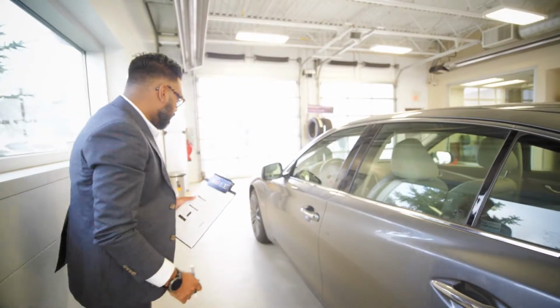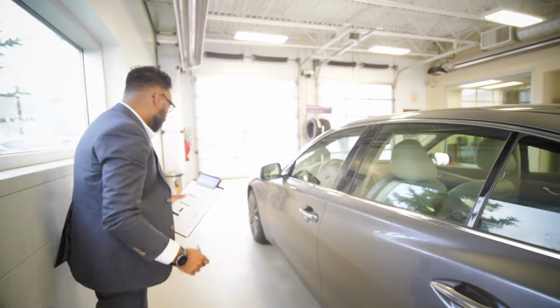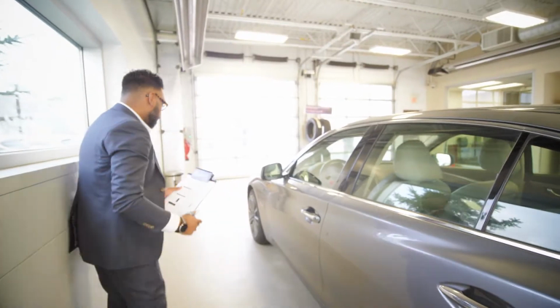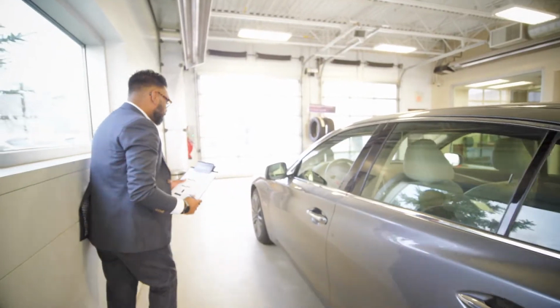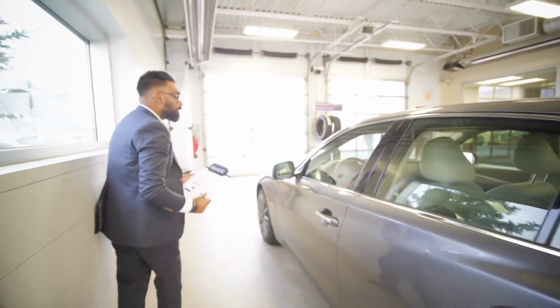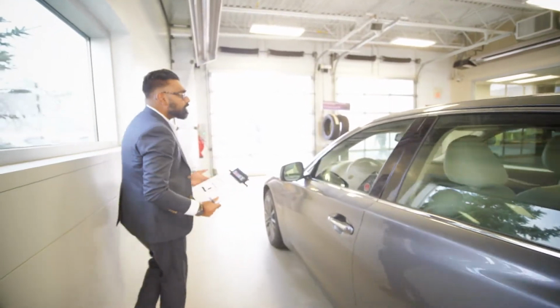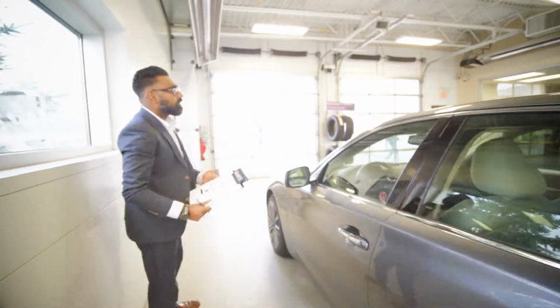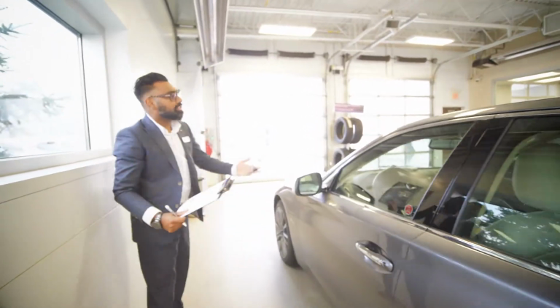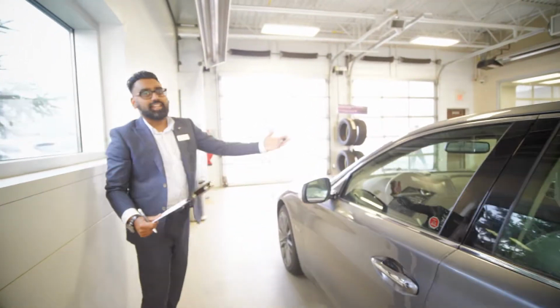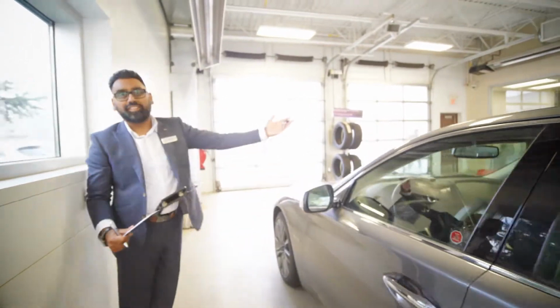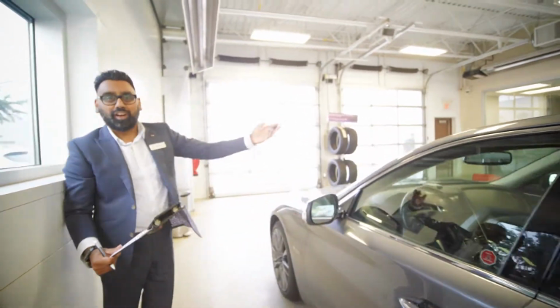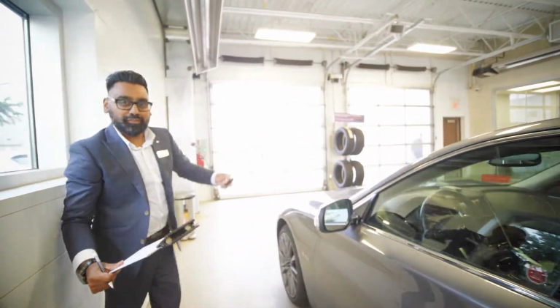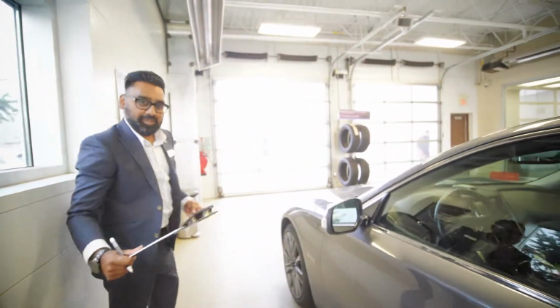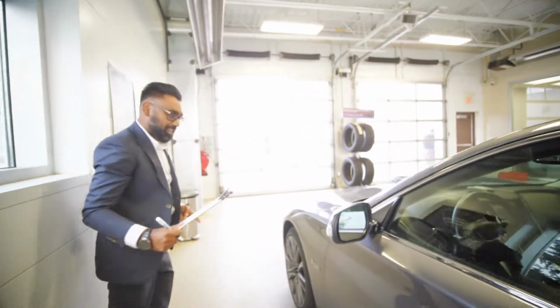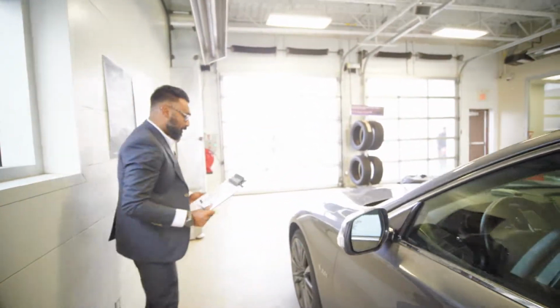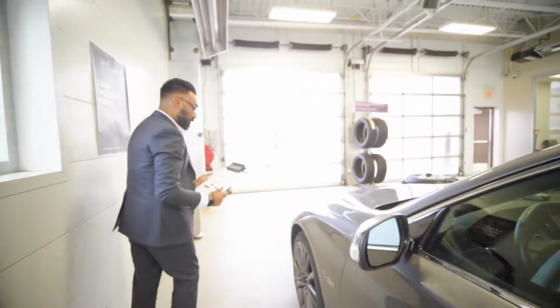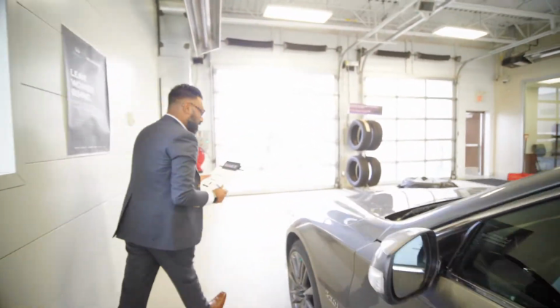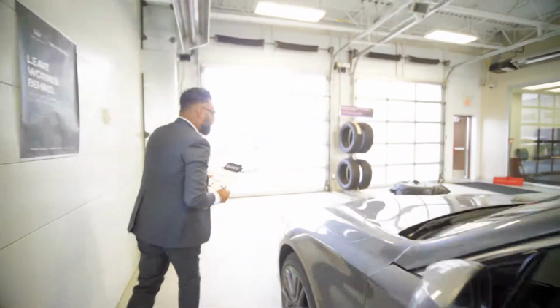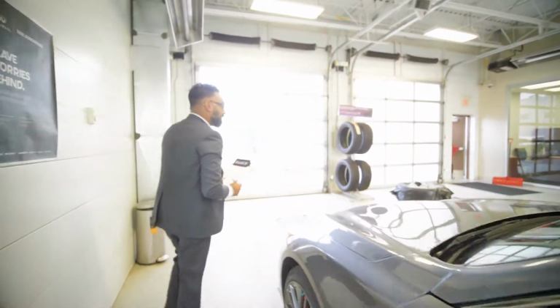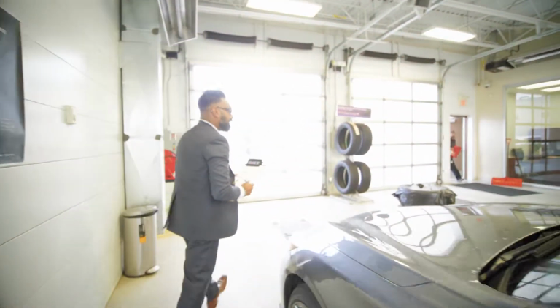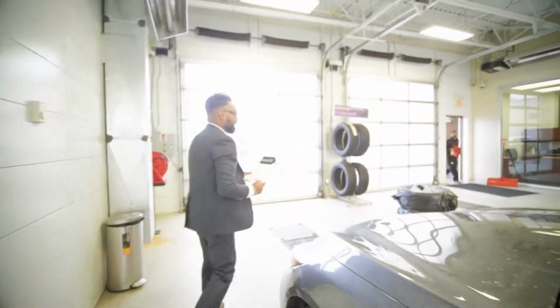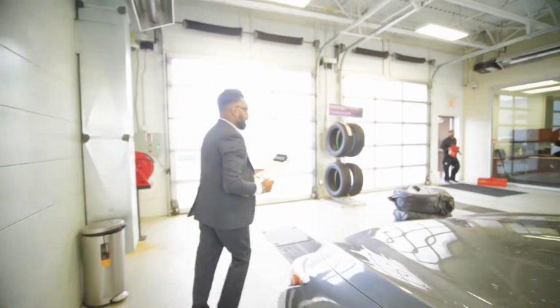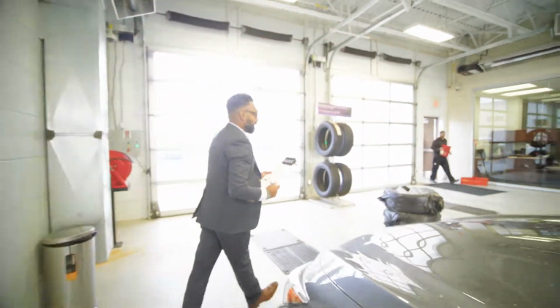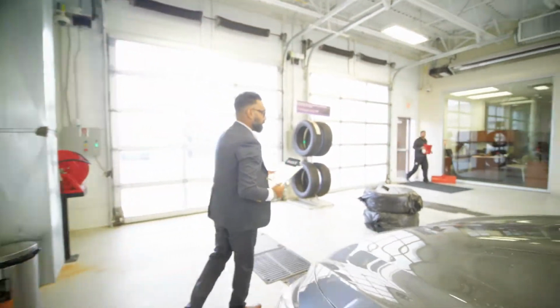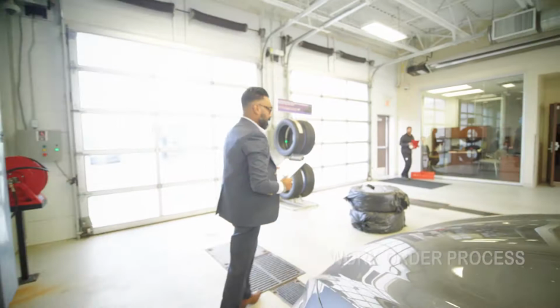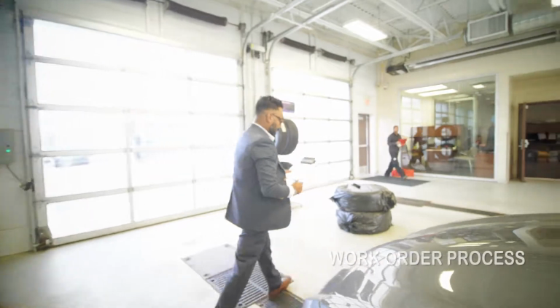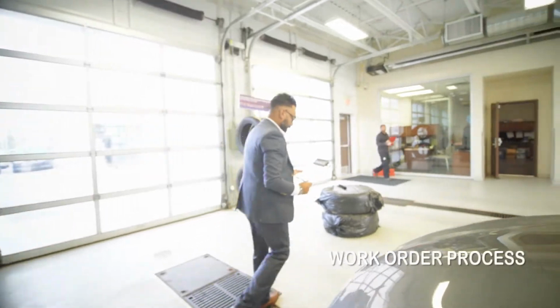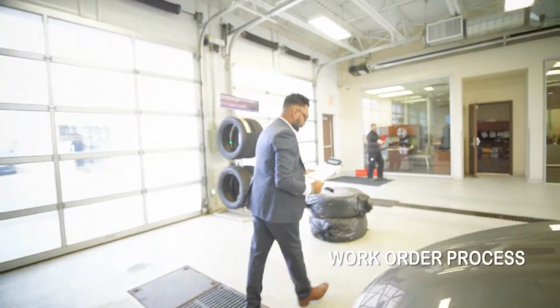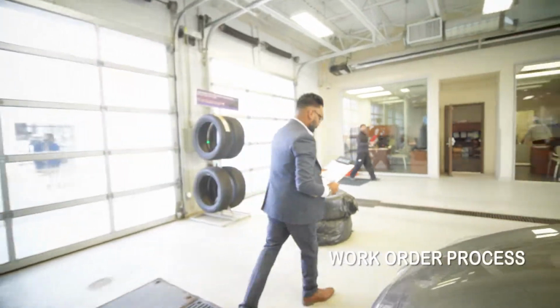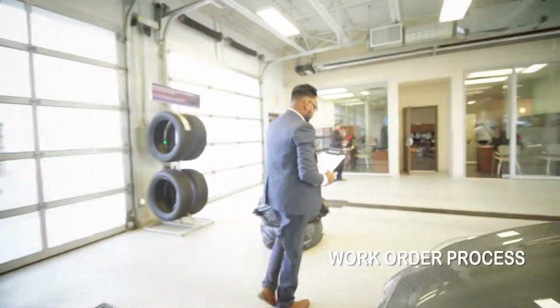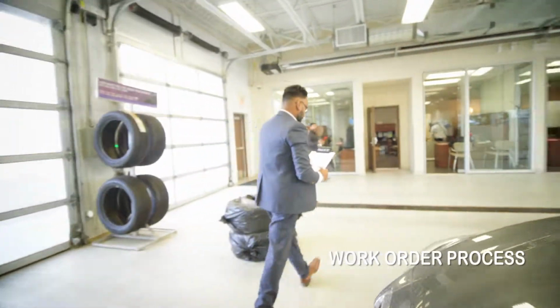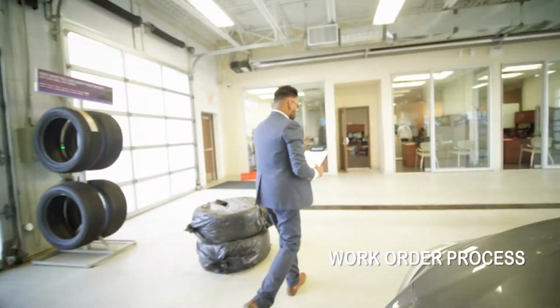Once the information is gathered from the advisor, they will then lead you into the office to complete the work order process.